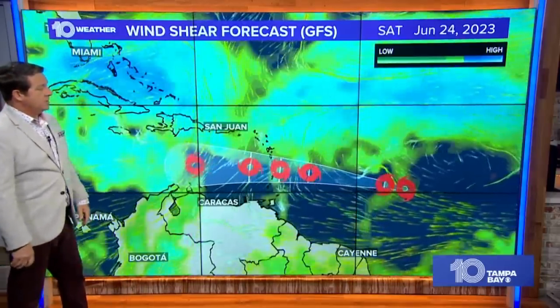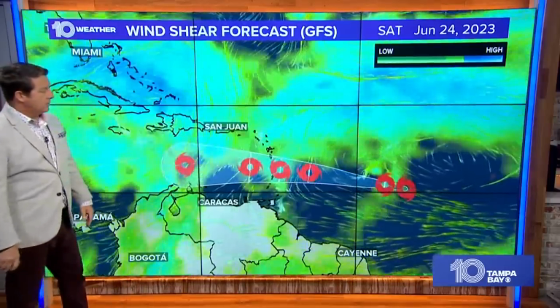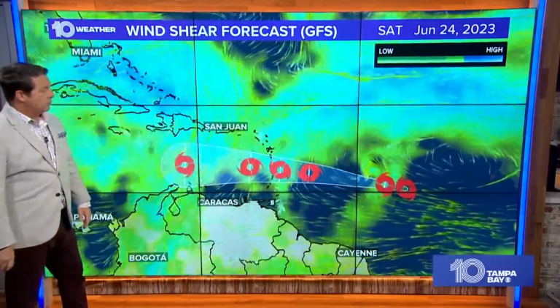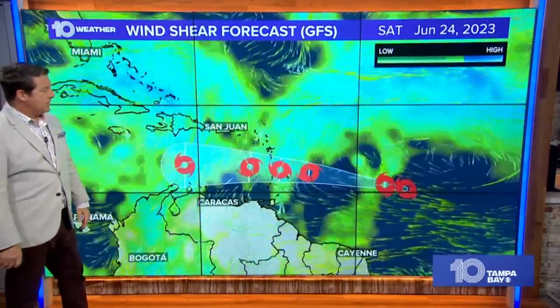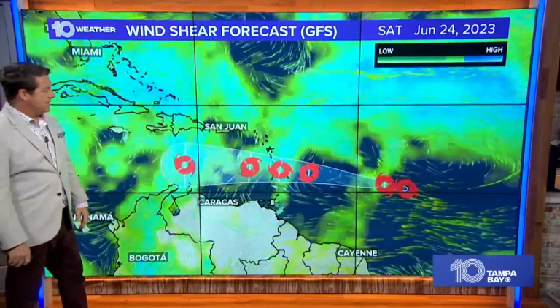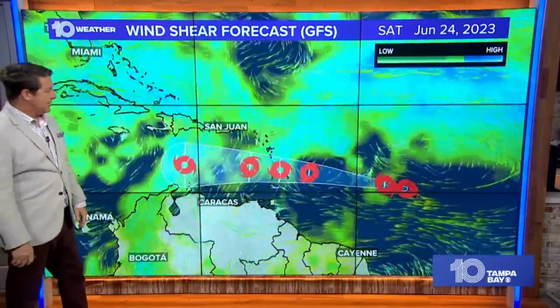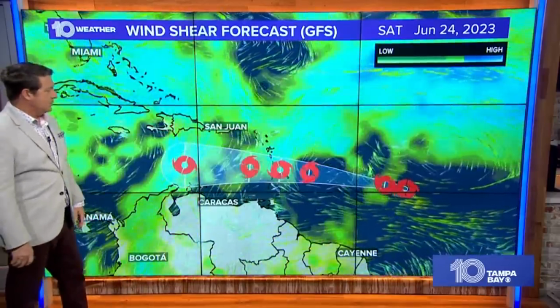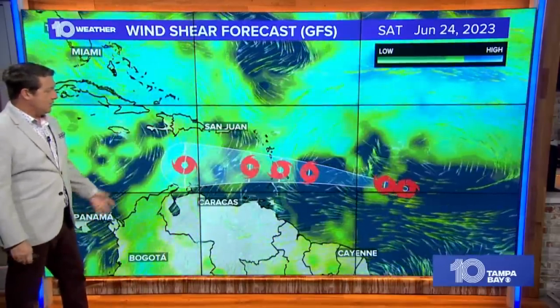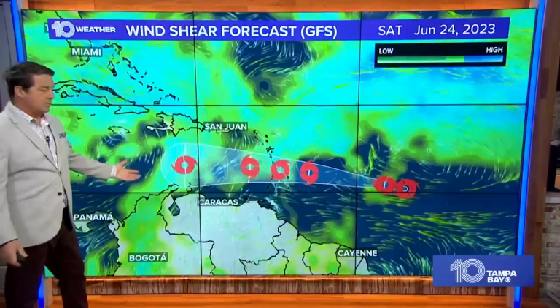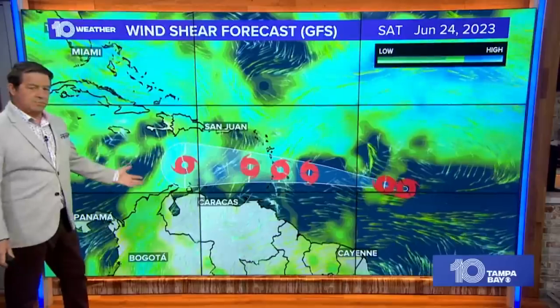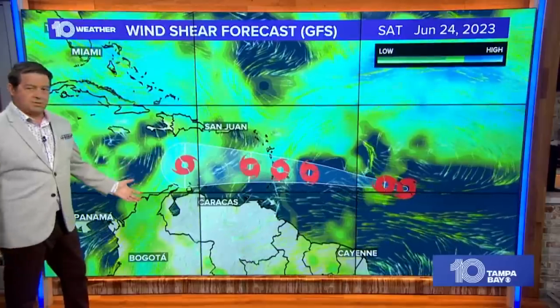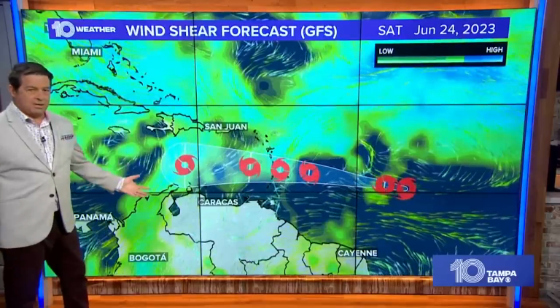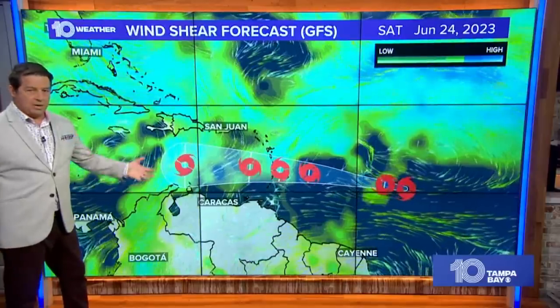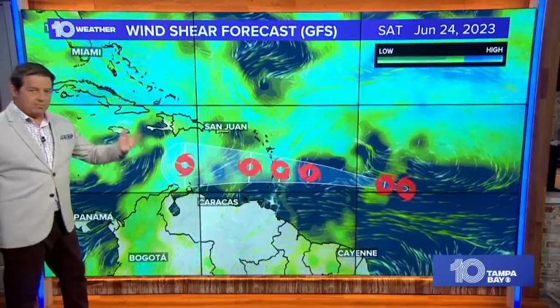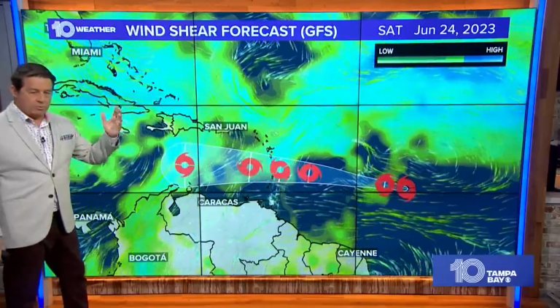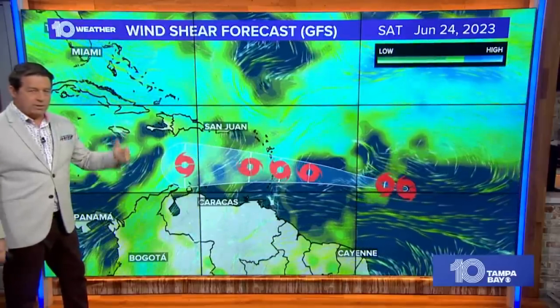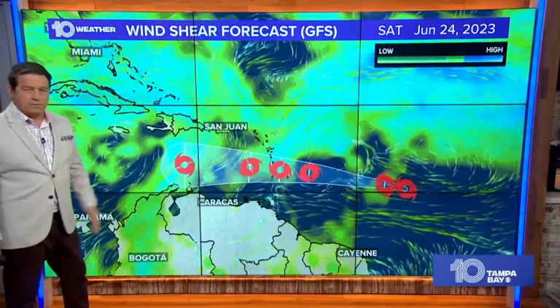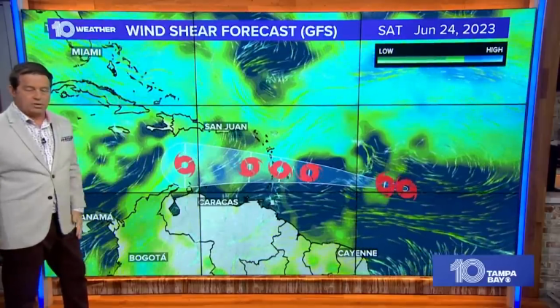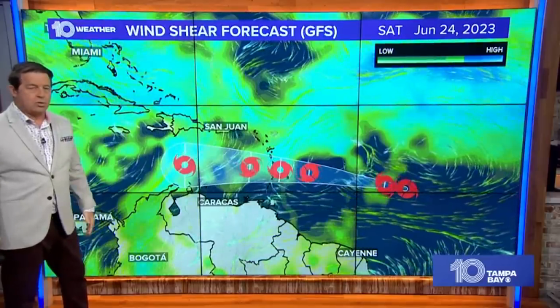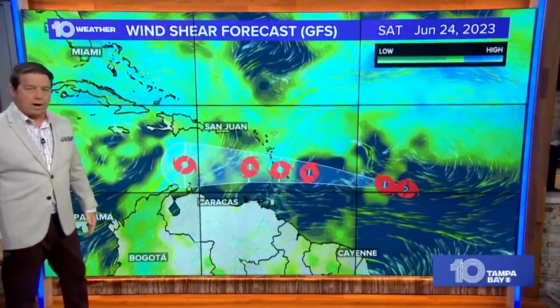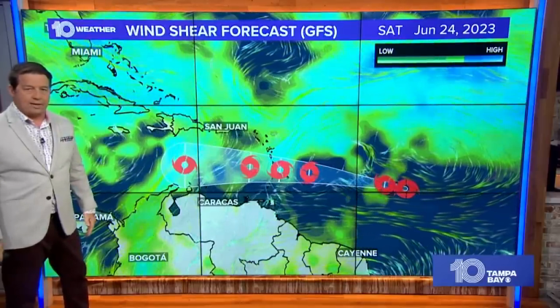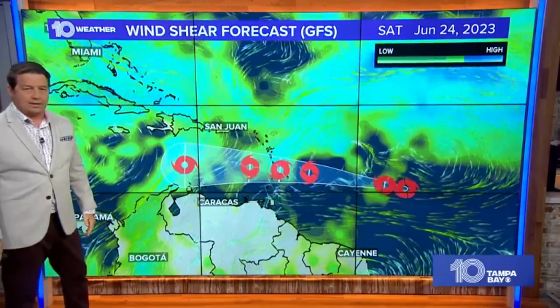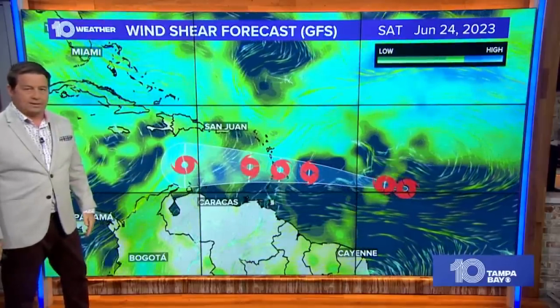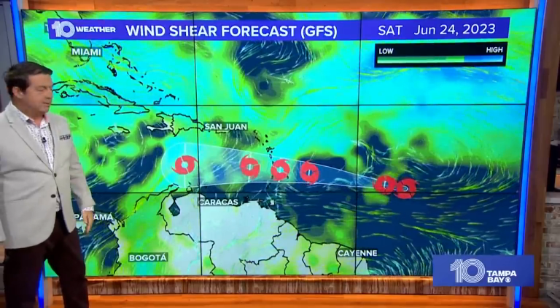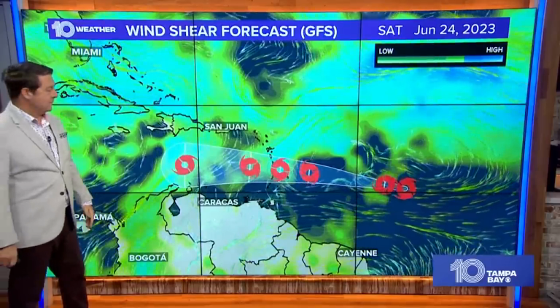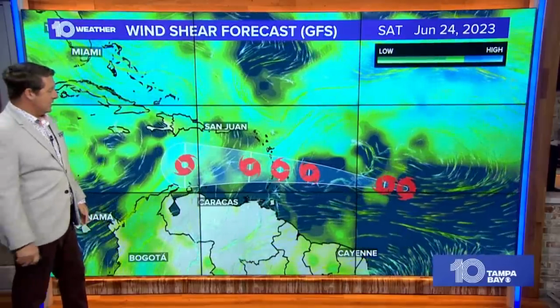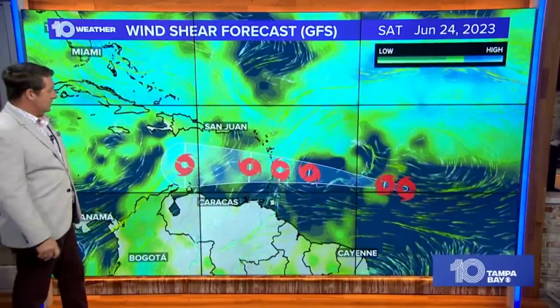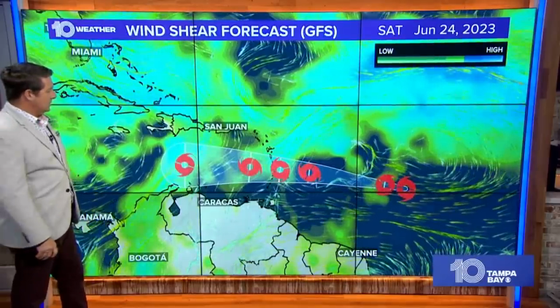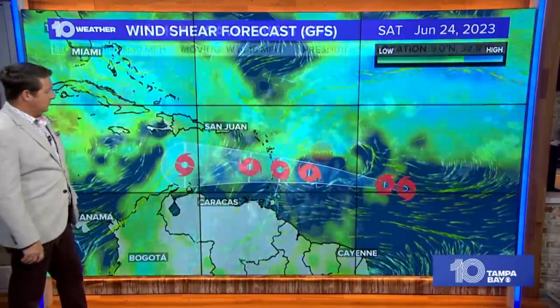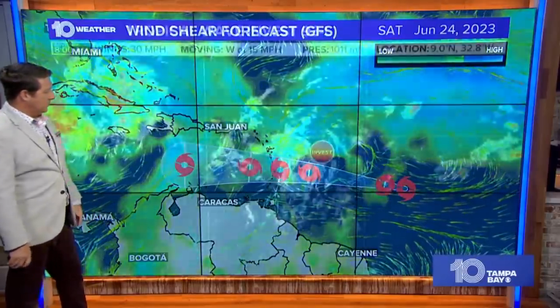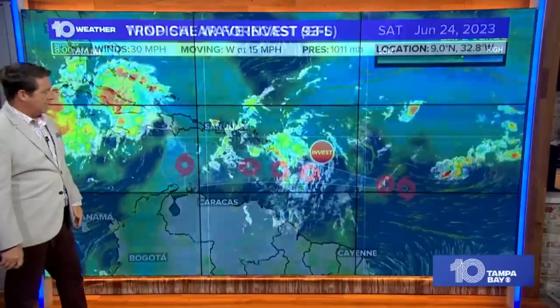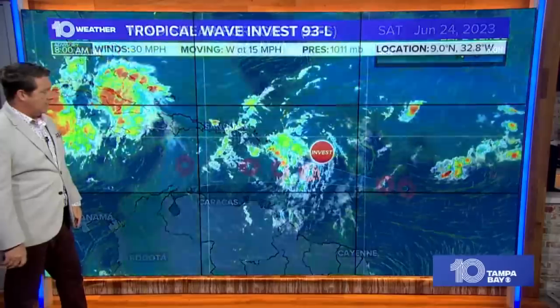Pretty decent news overall, although San Juan and Puerto Rico have been so hot lately they could actually use a little bit of rainfall.